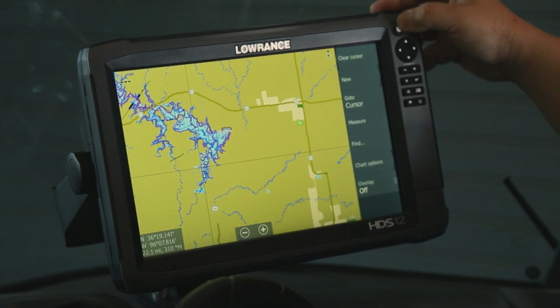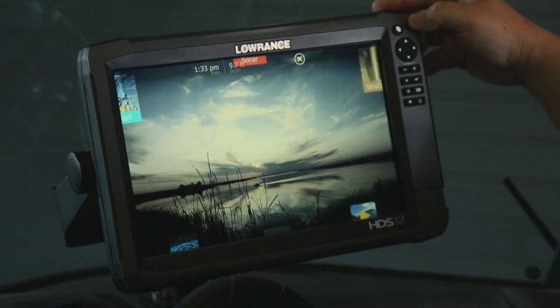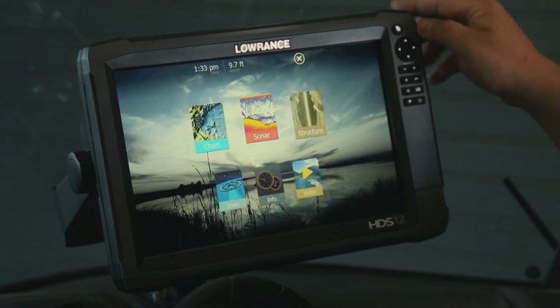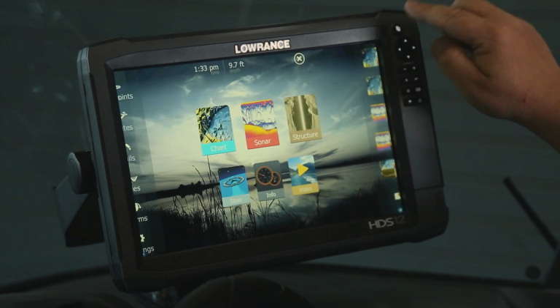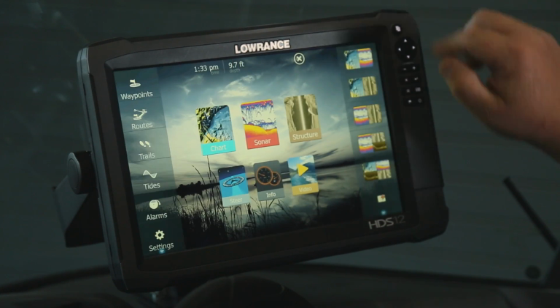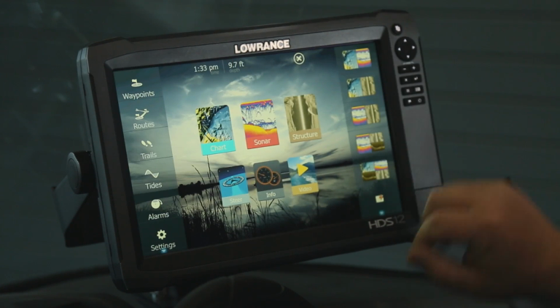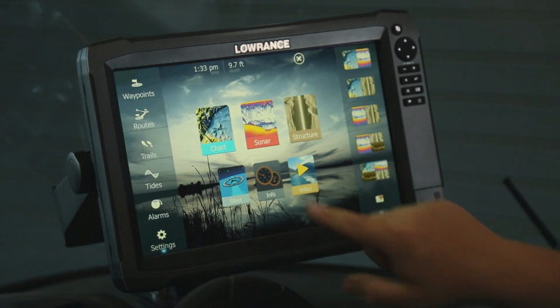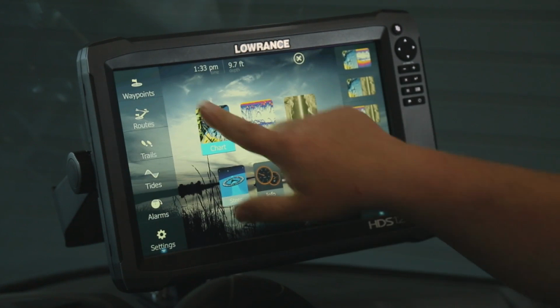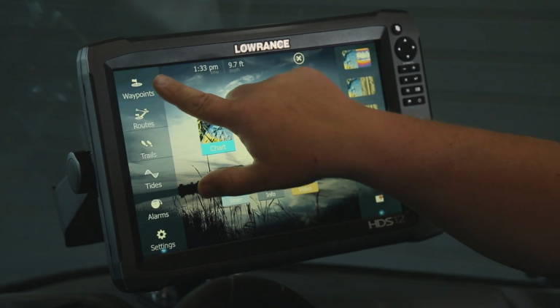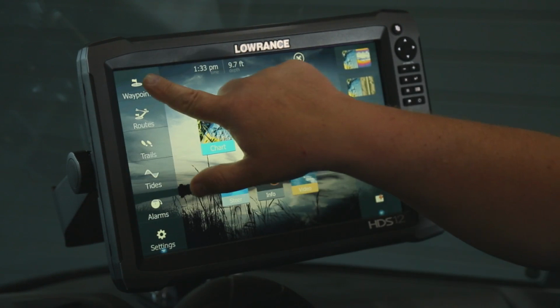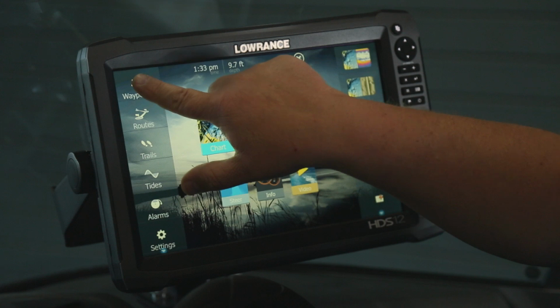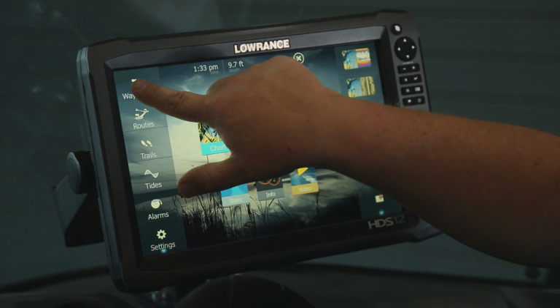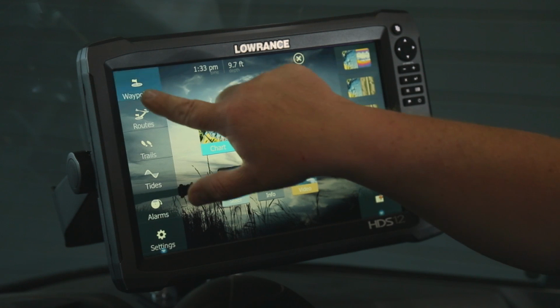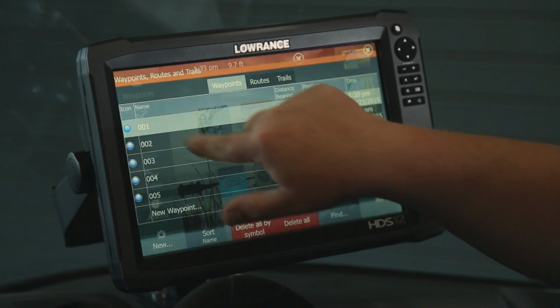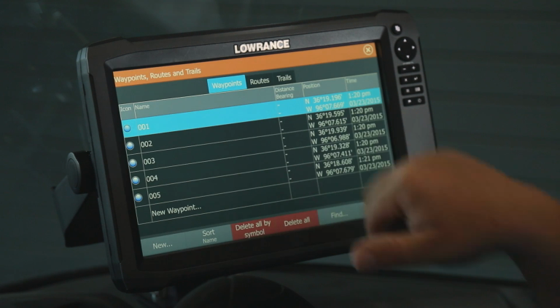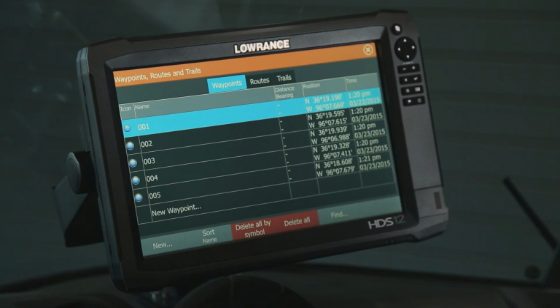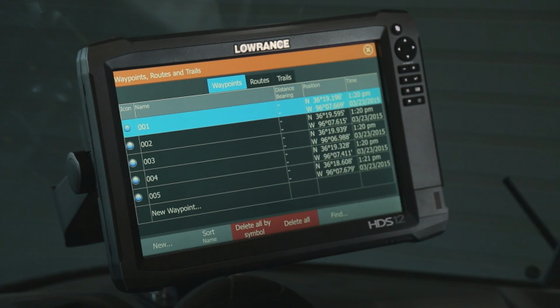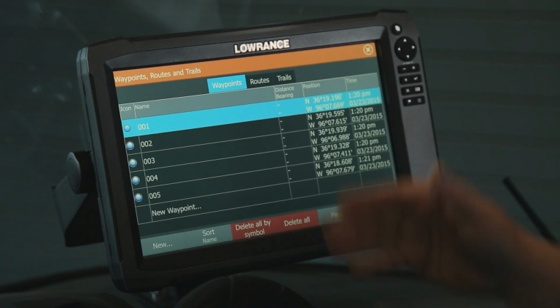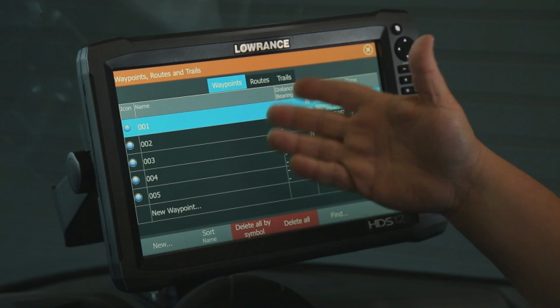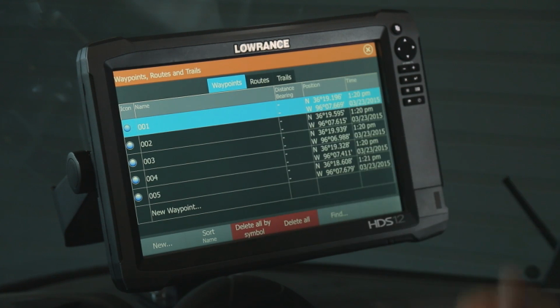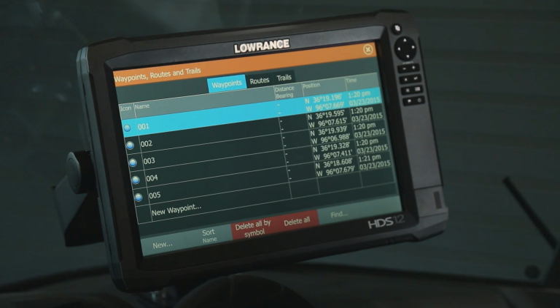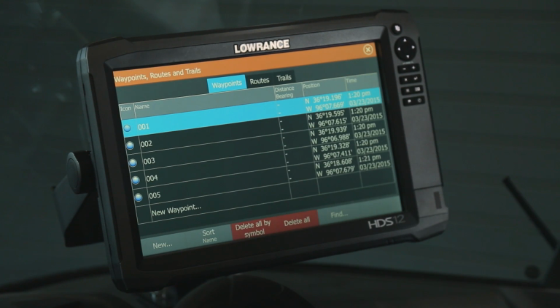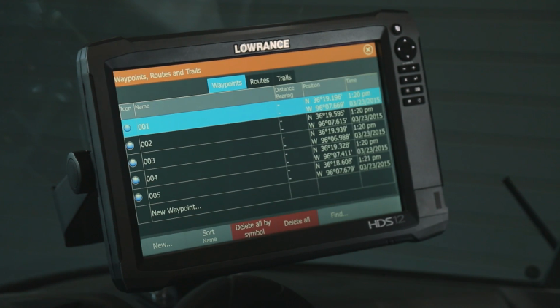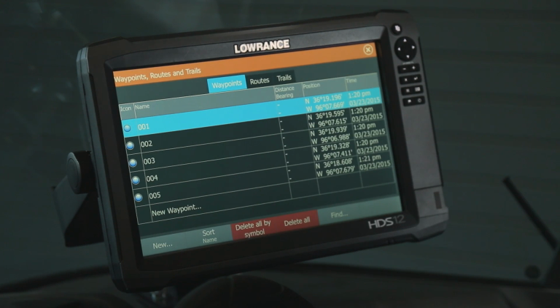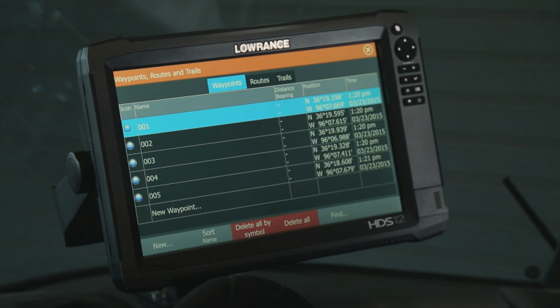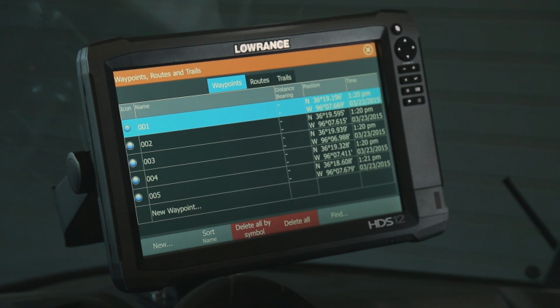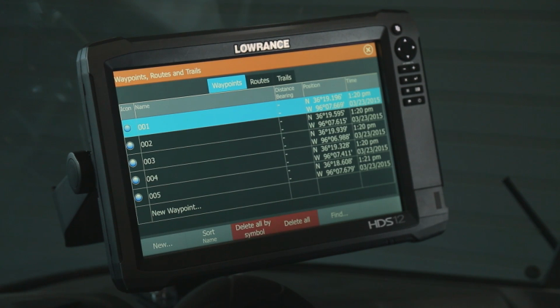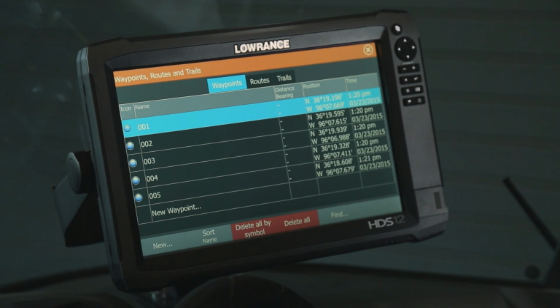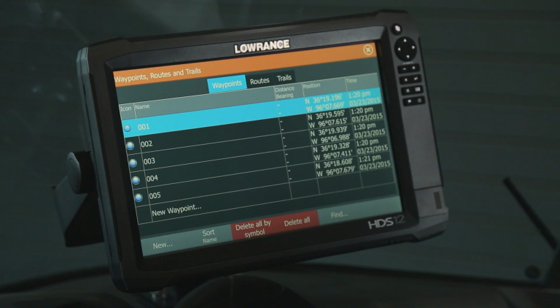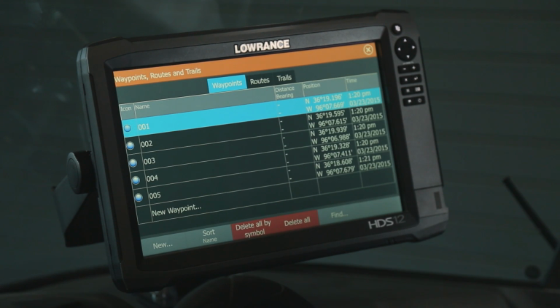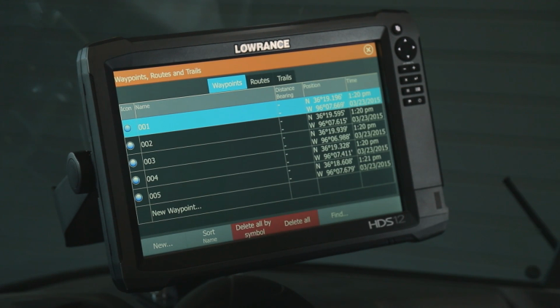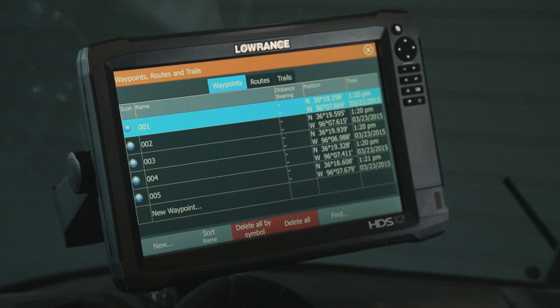Now to verify, we'll hit the Pages key again. We'll go to Waypoints and now we can see those waypoints are loaded in the unit and it's ready to go.